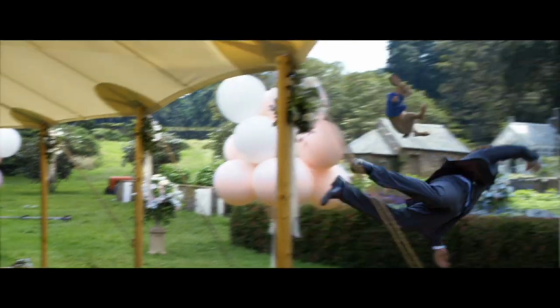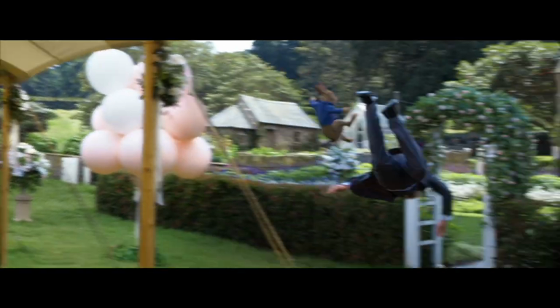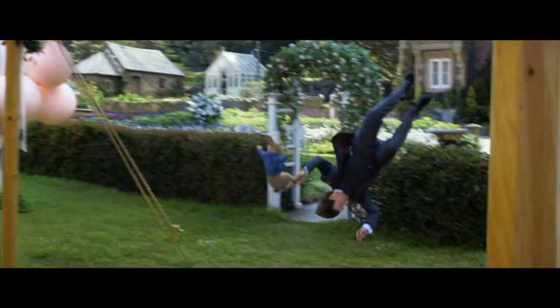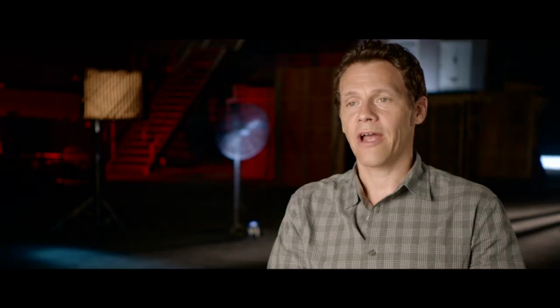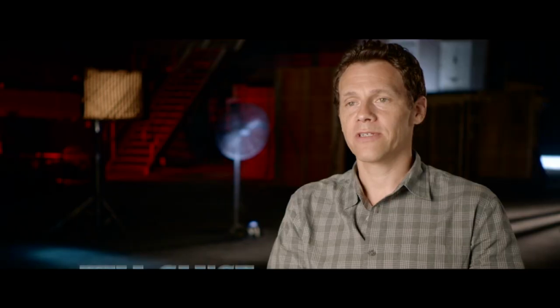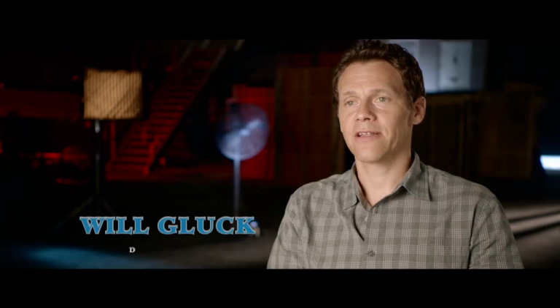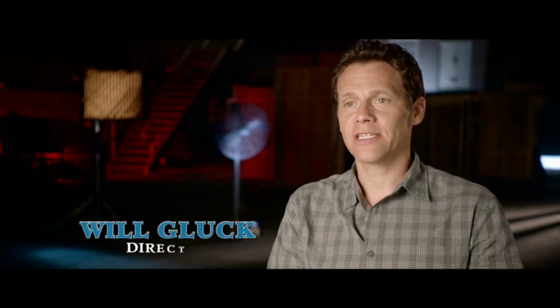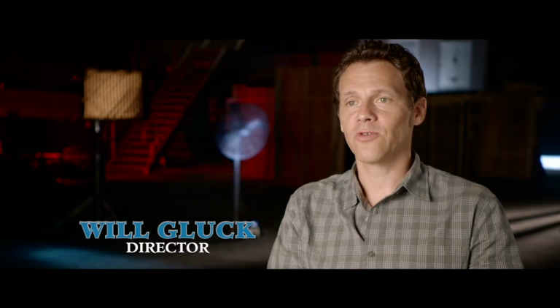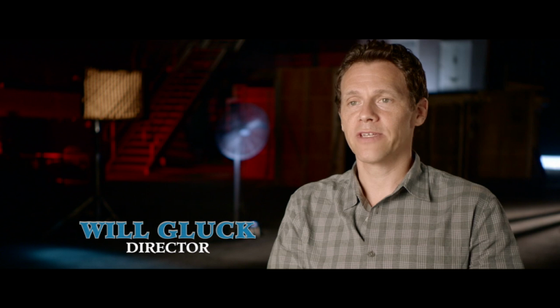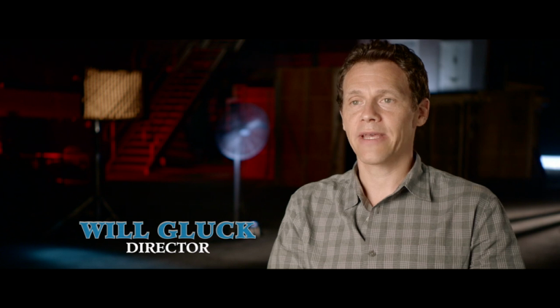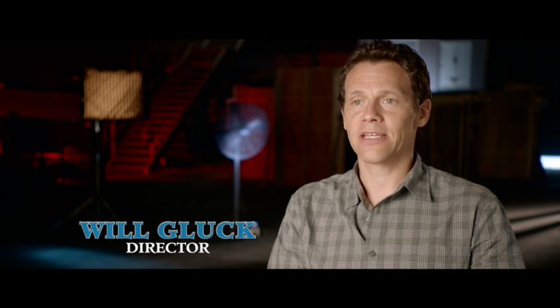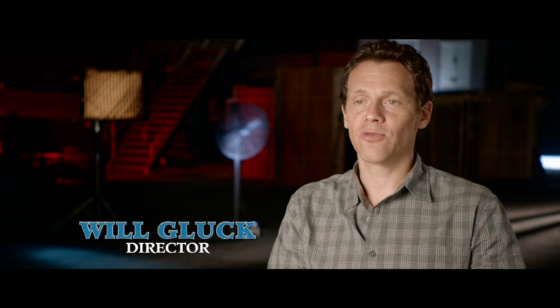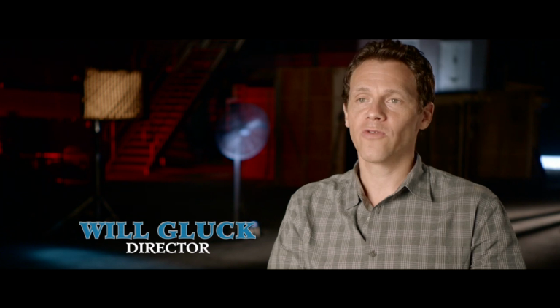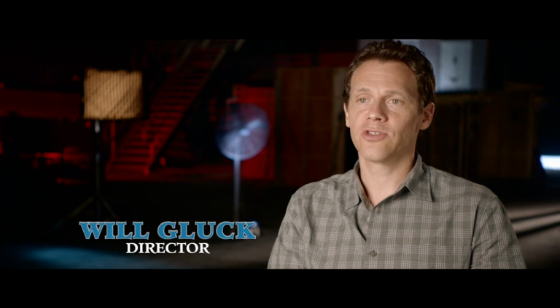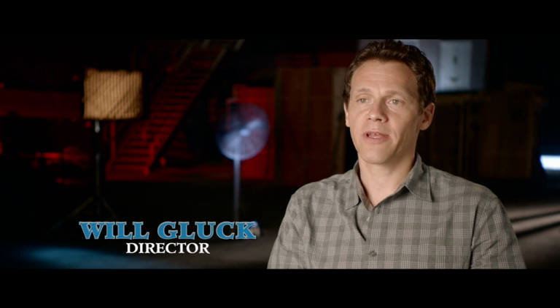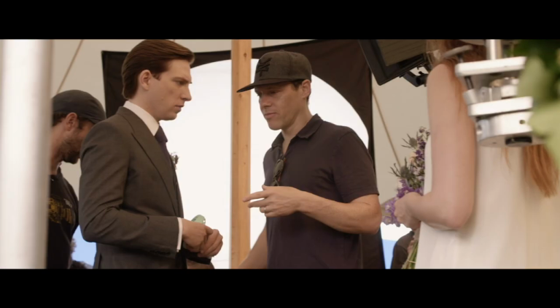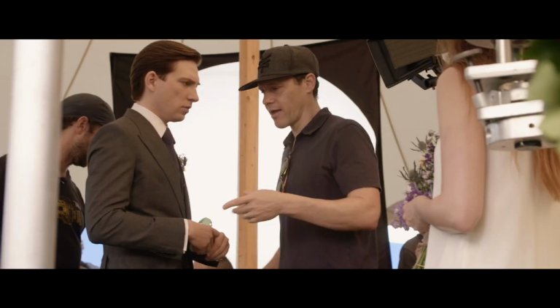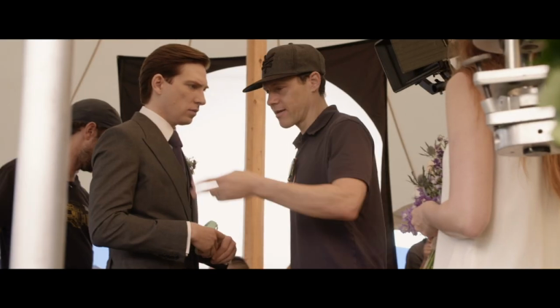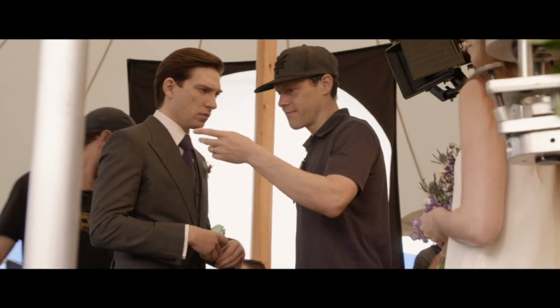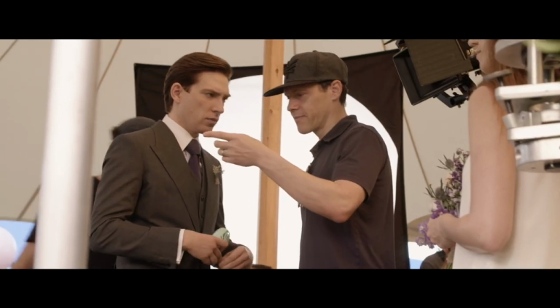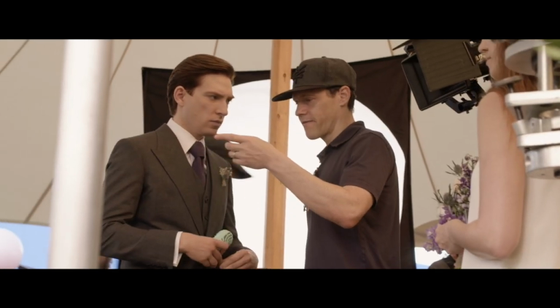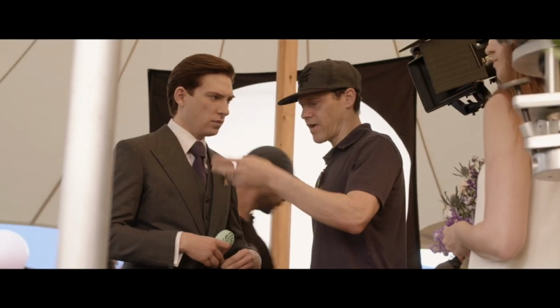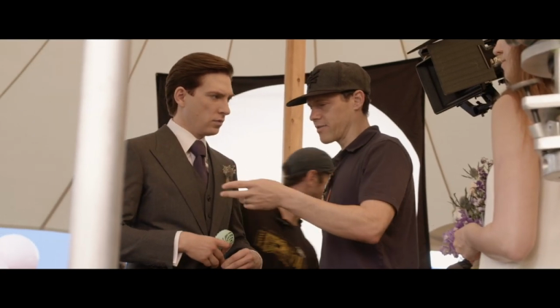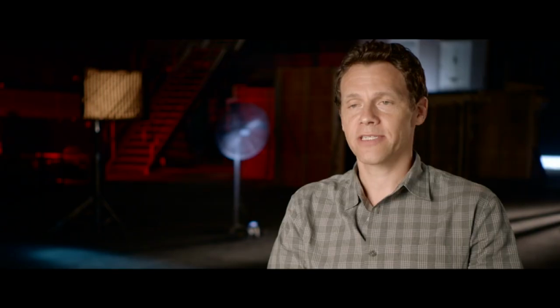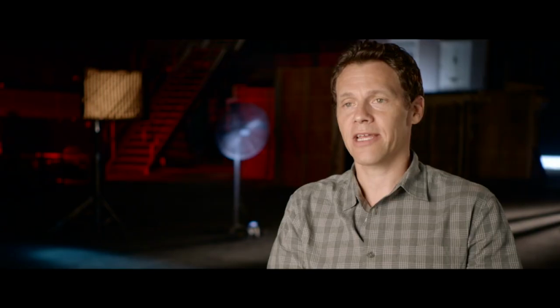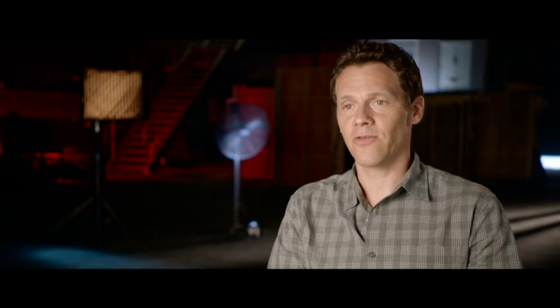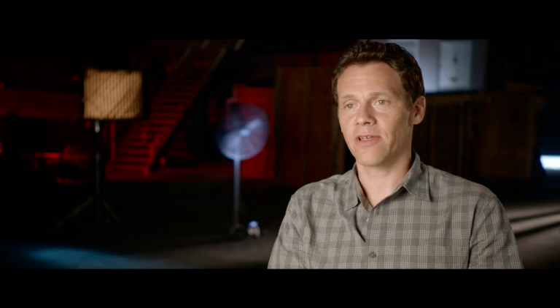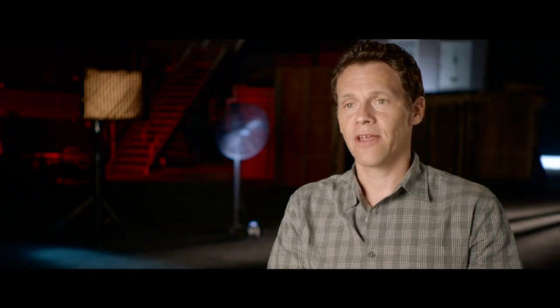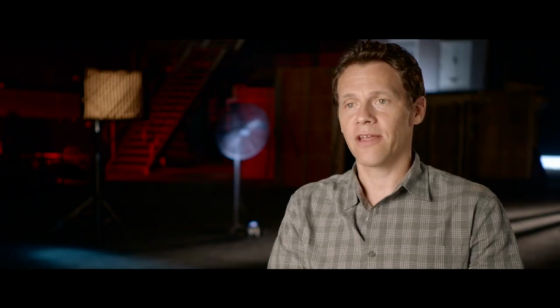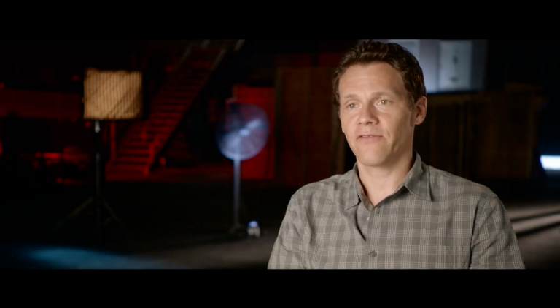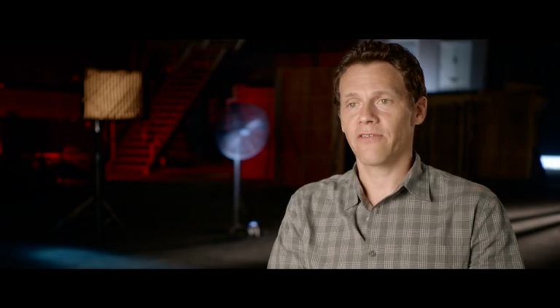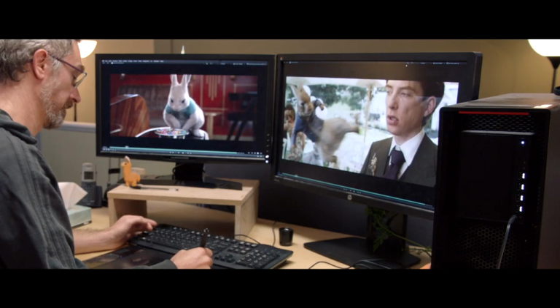I always say this movie is making two movies. You make the first movie when you shoot it, and you make the second movie in the VFX.